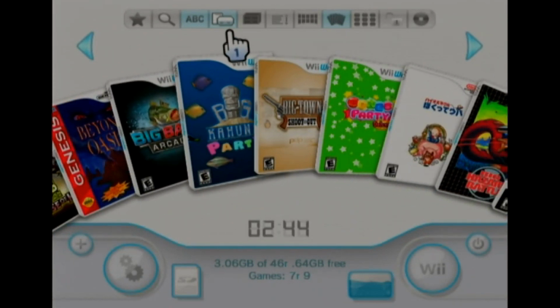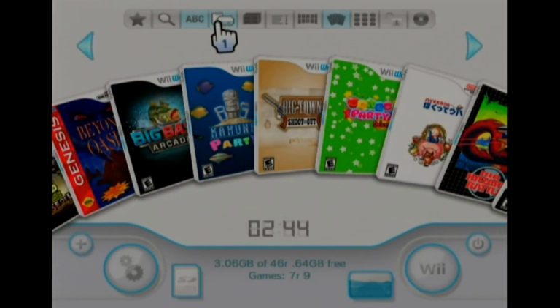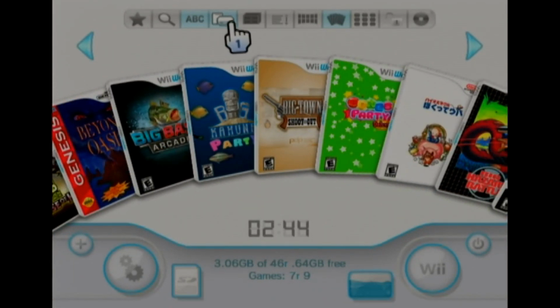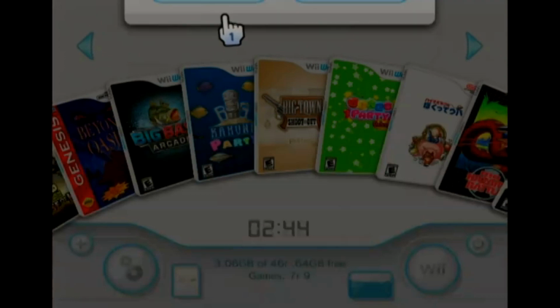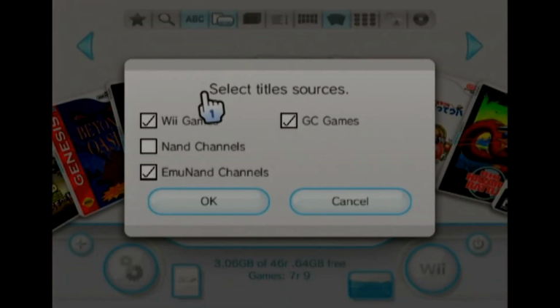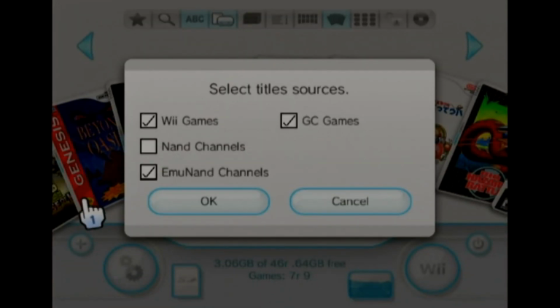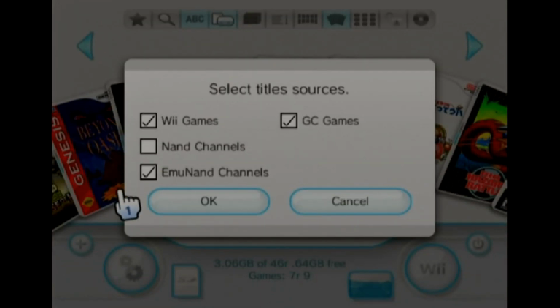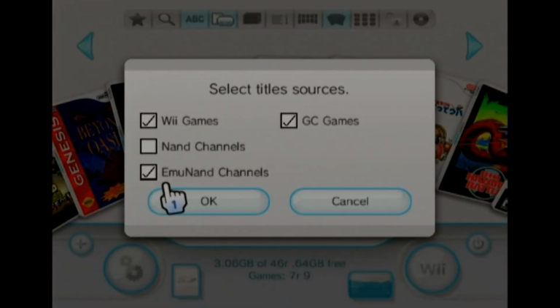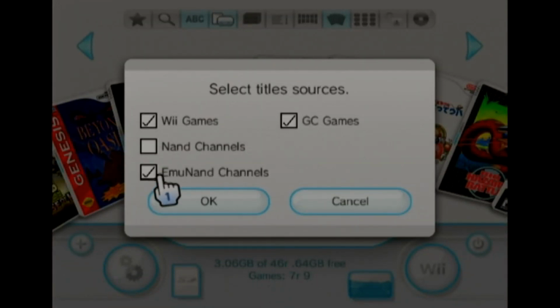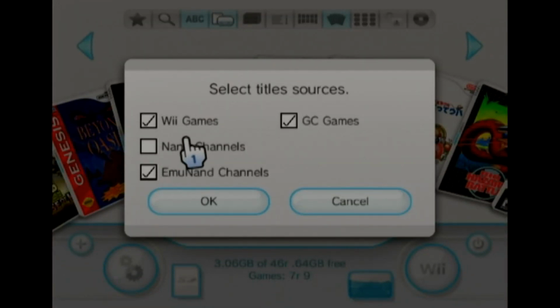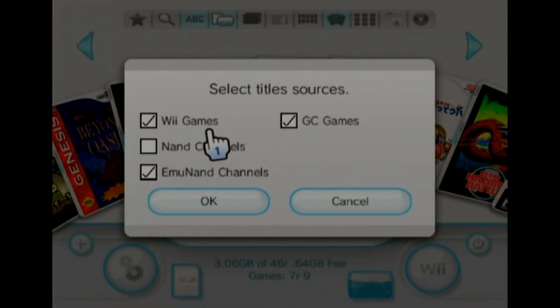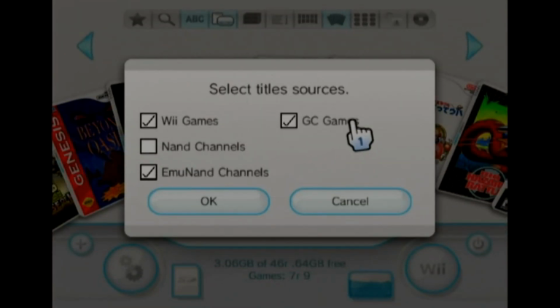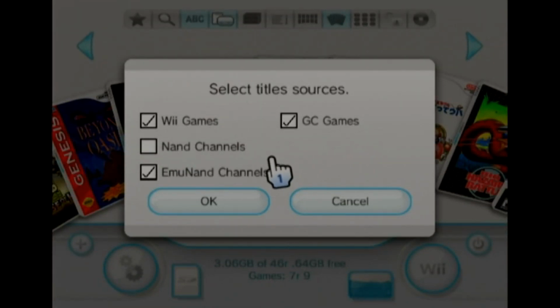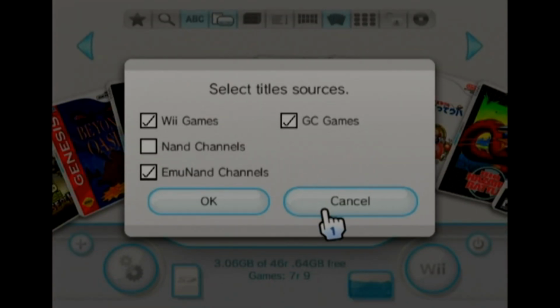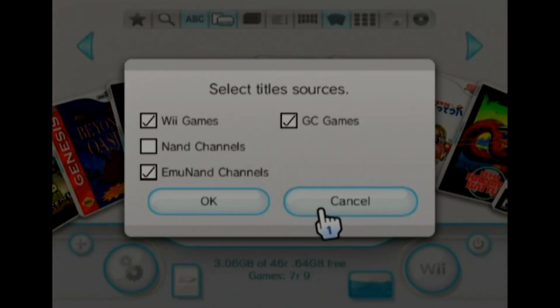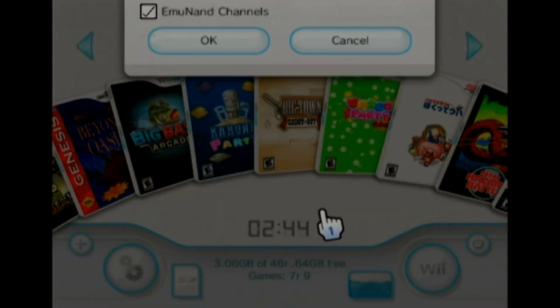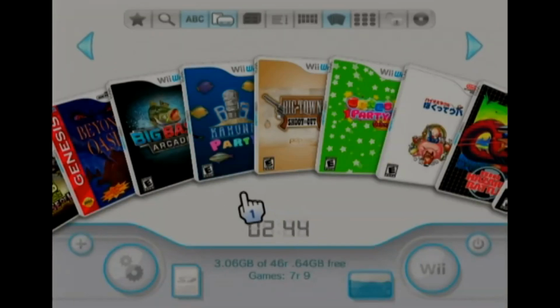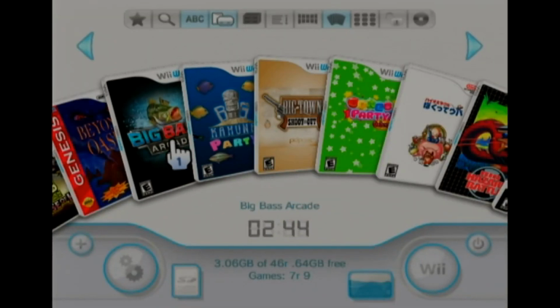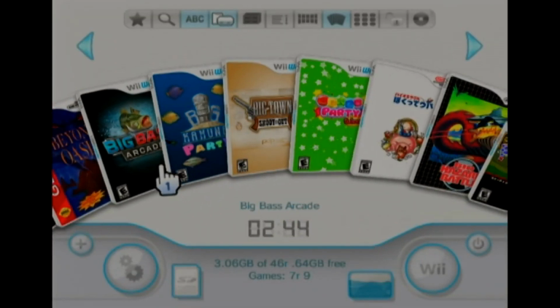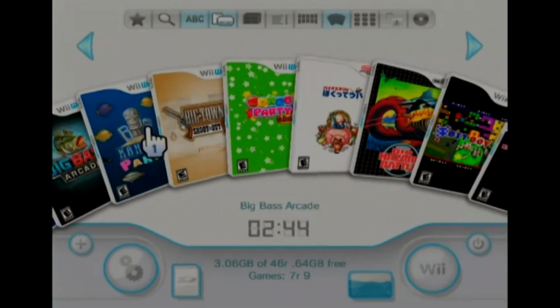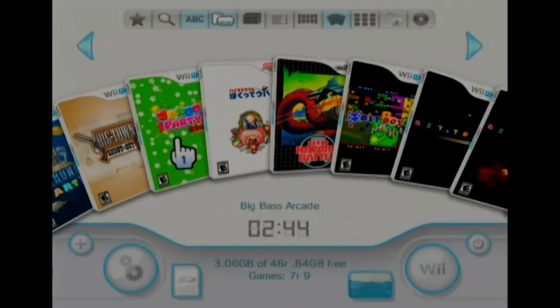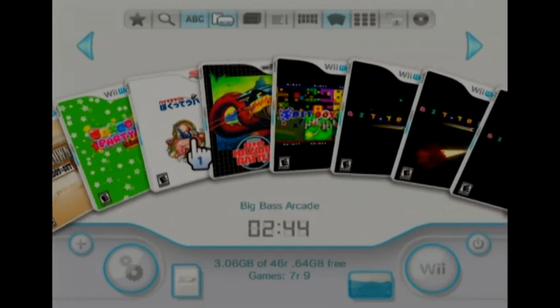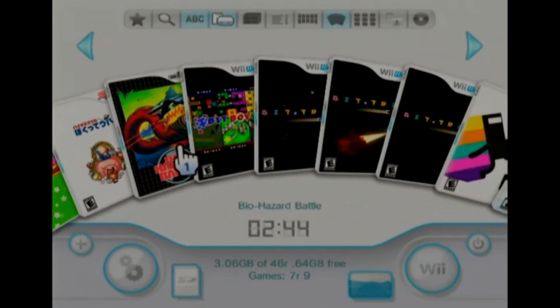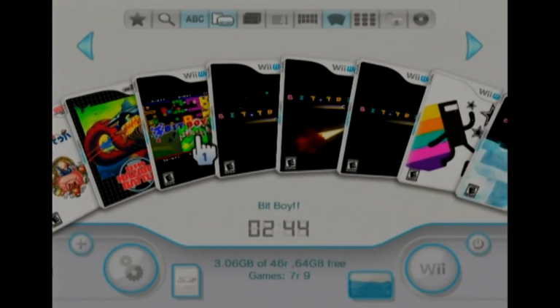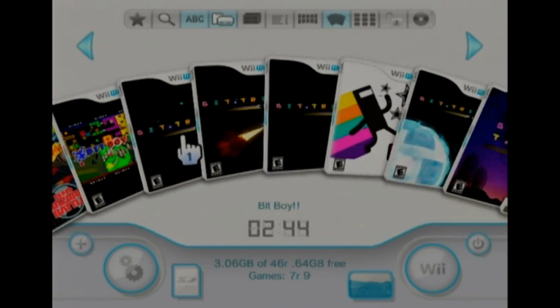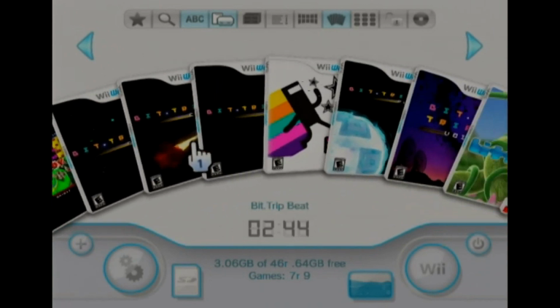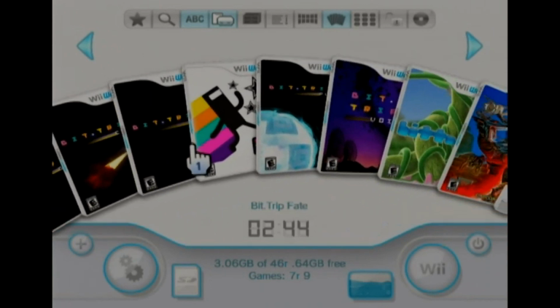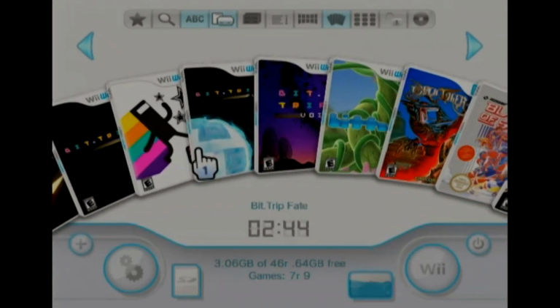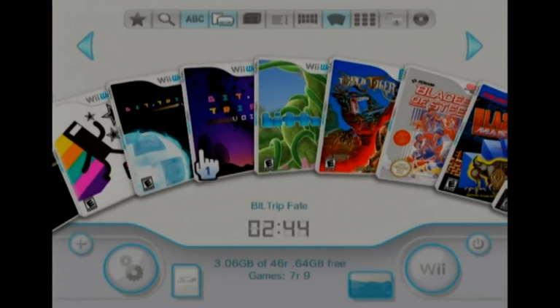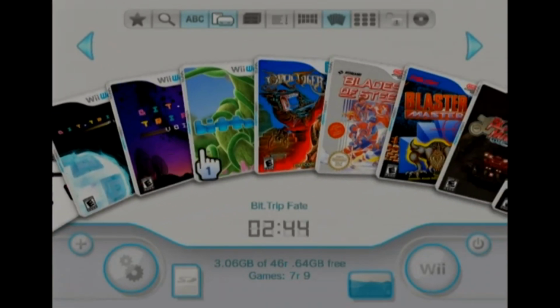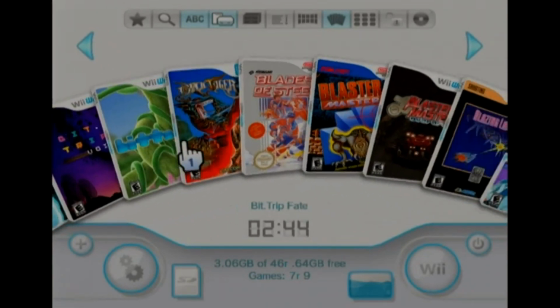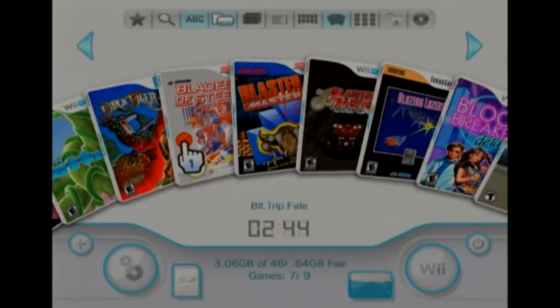So I have up here MU NAND, Wii, and GameCube — that'll be all the games. Just leave NAND unchecked.